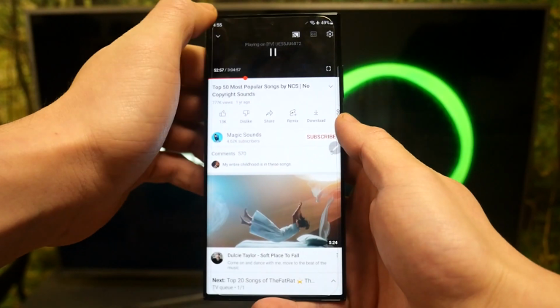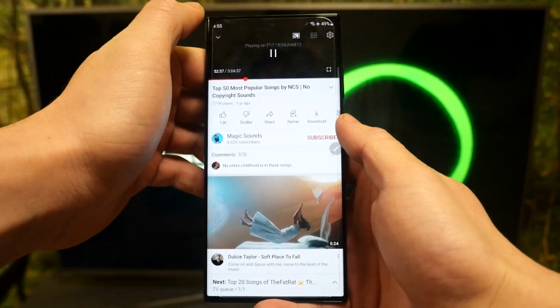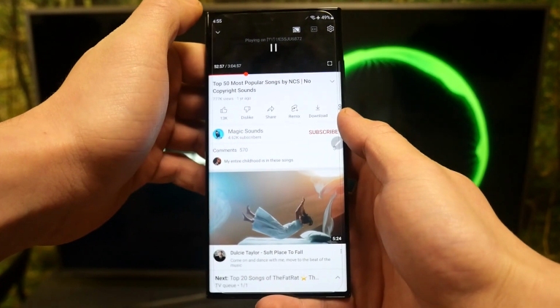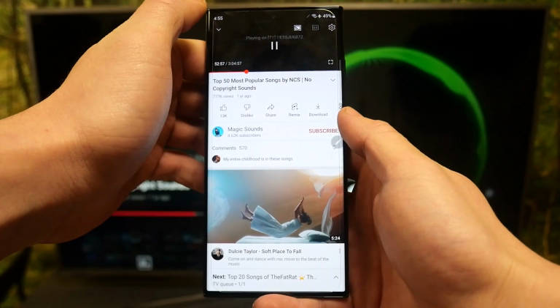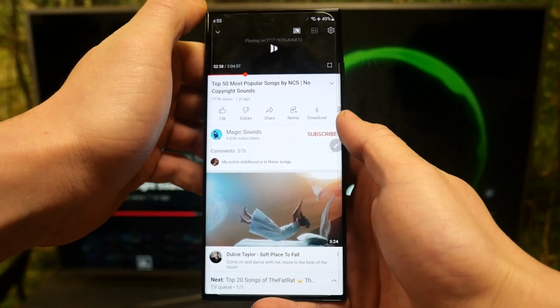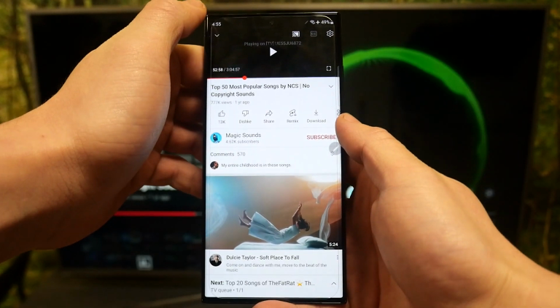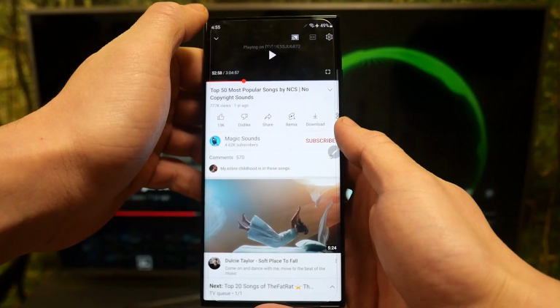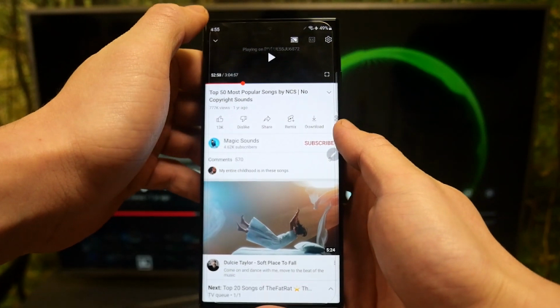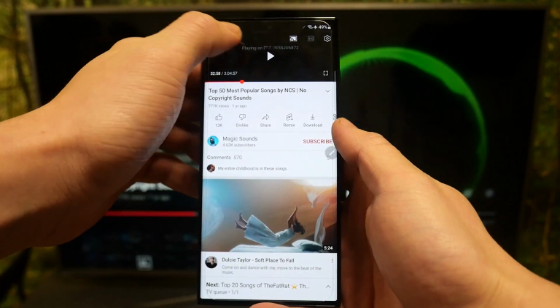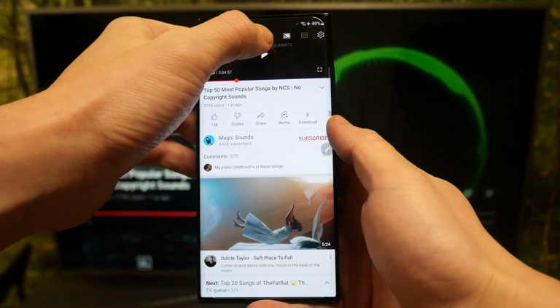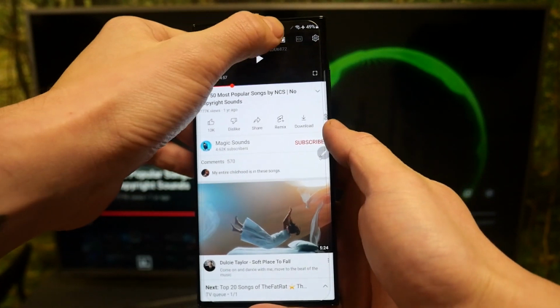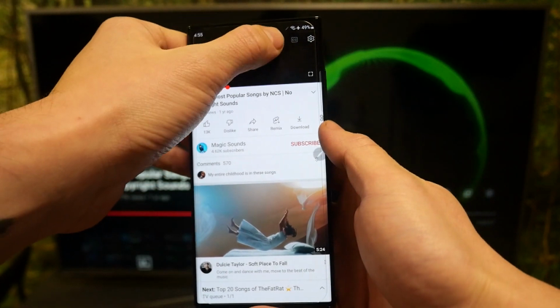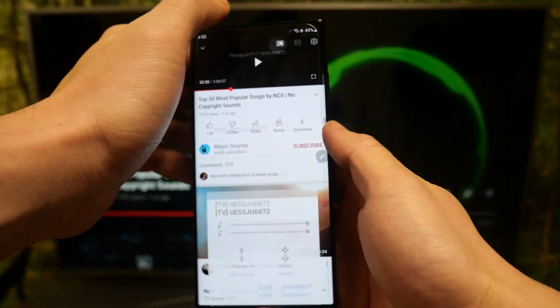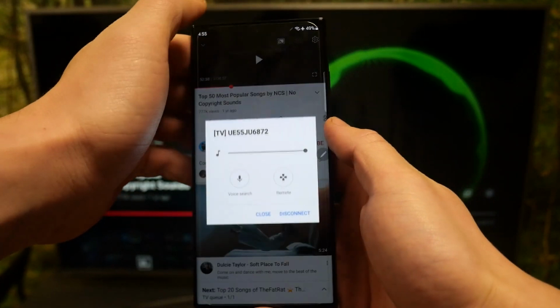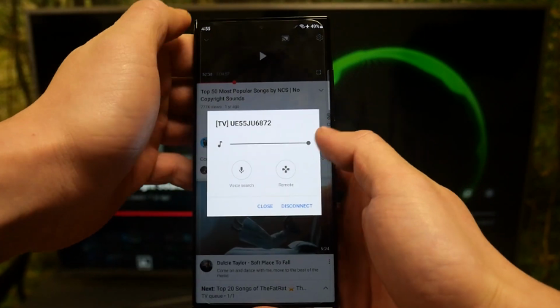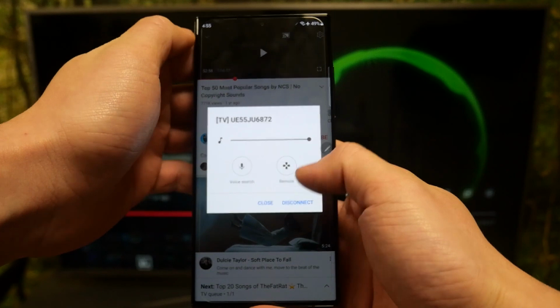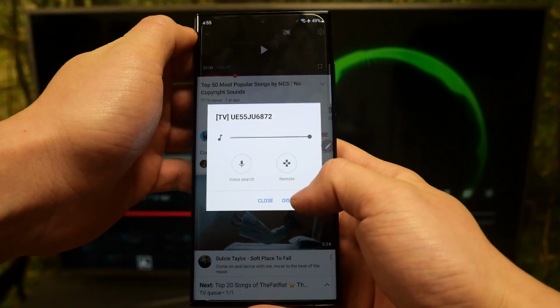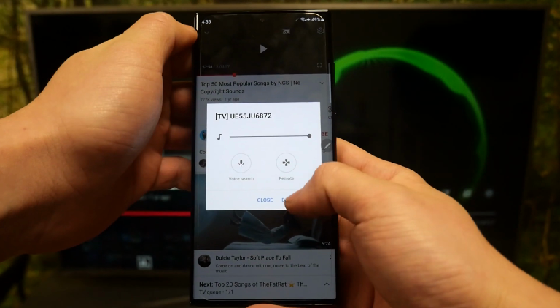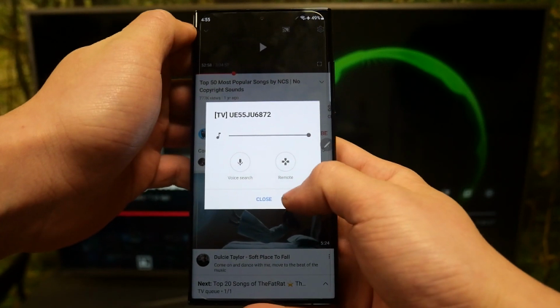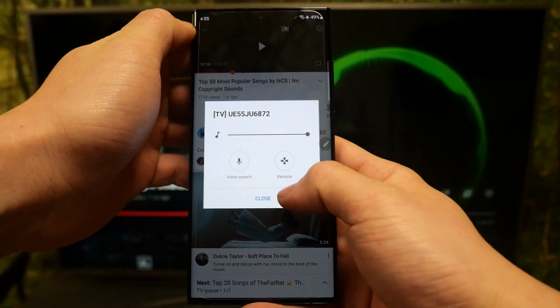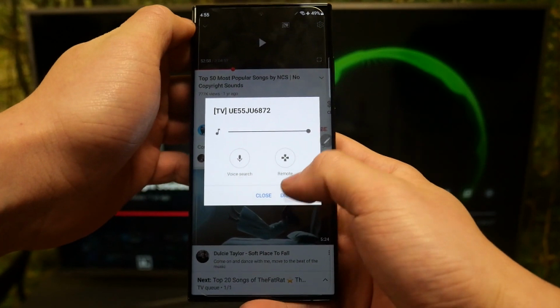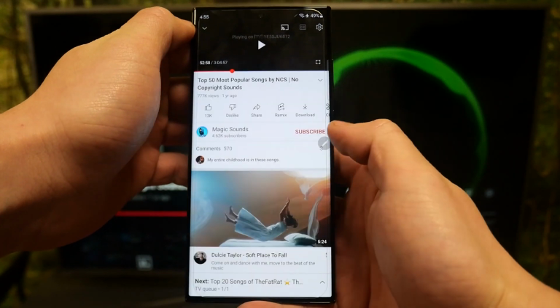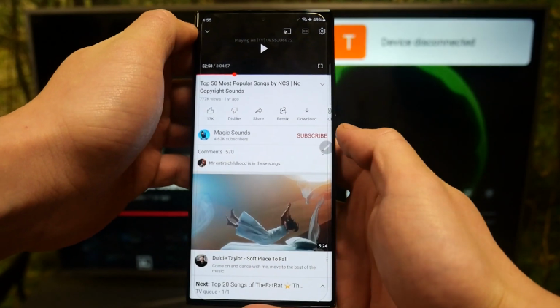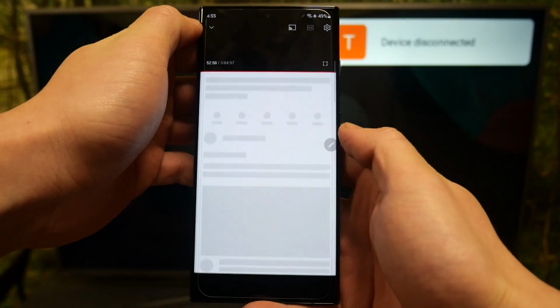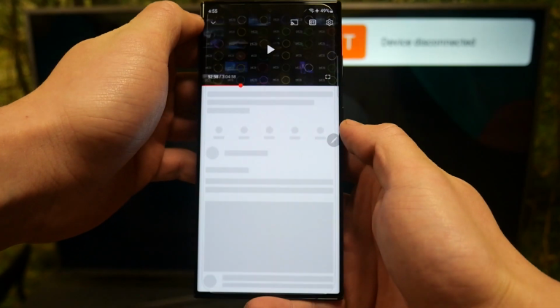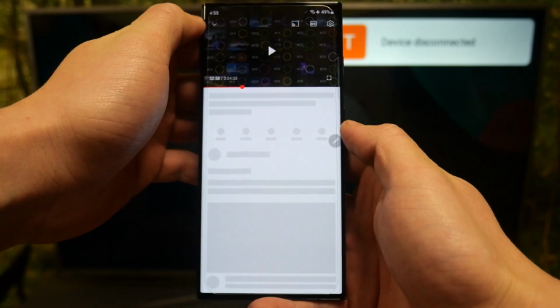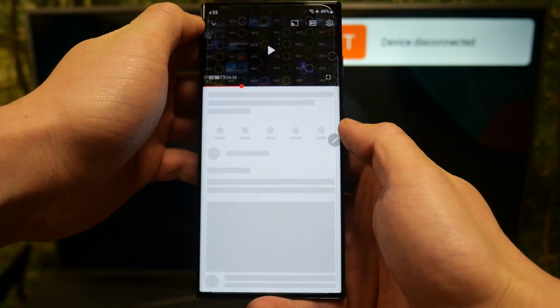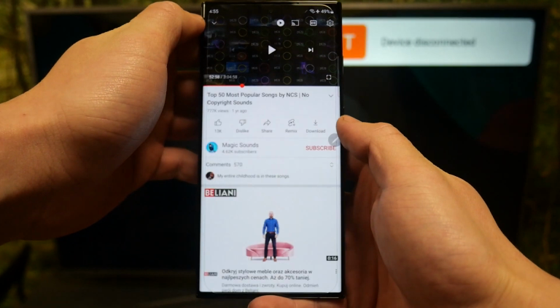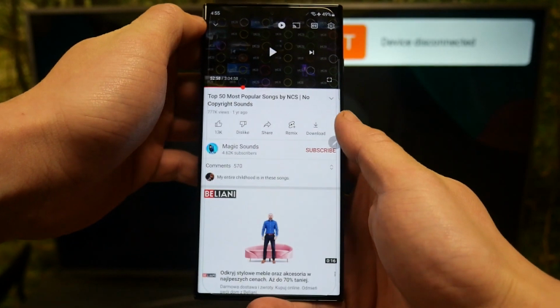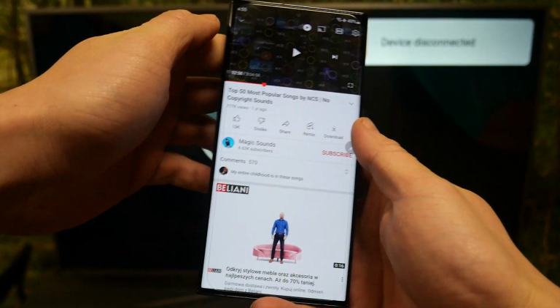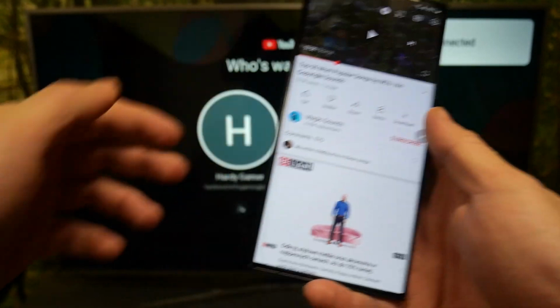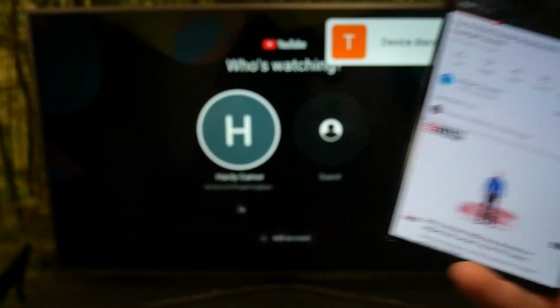If you want to stop the connection, again press this button and select disconnect. And that's it.